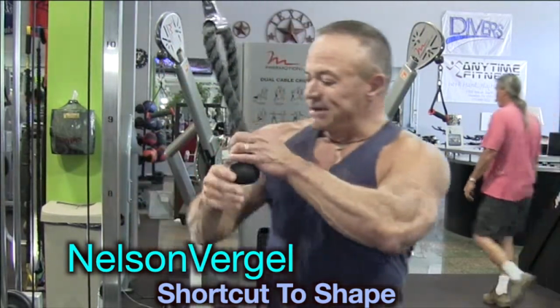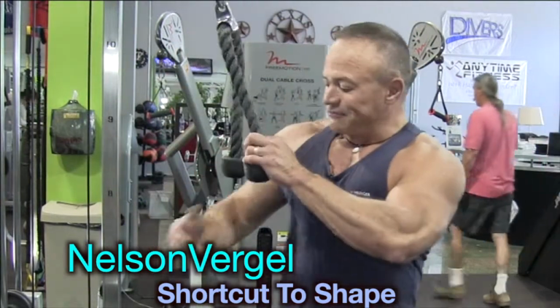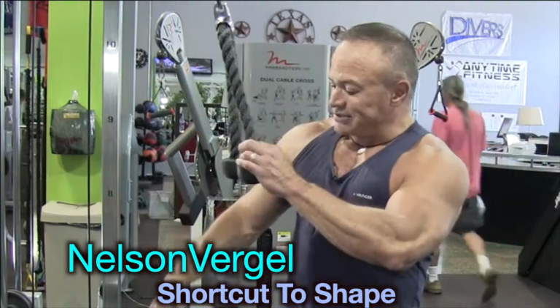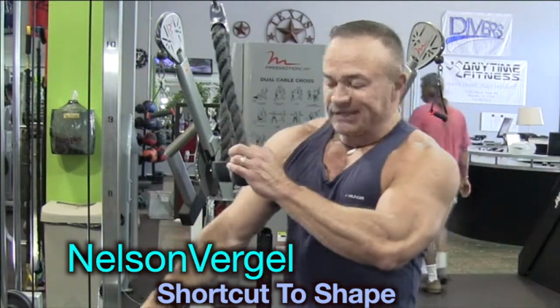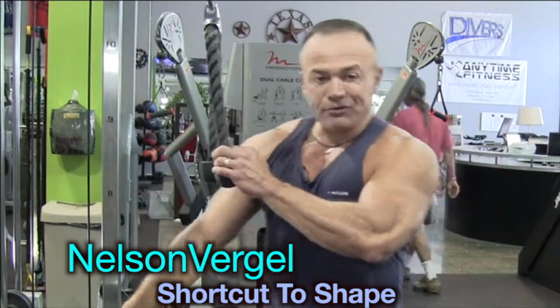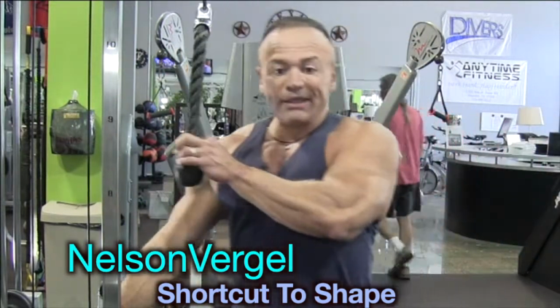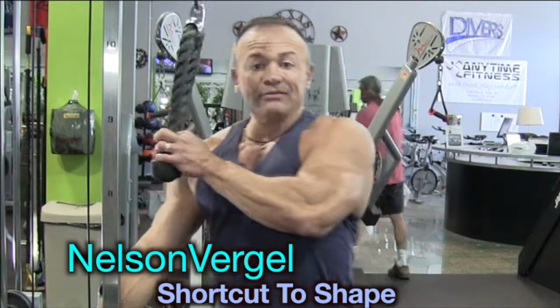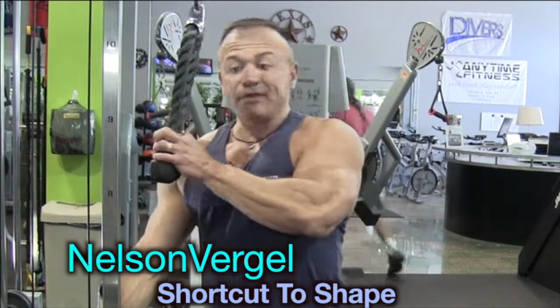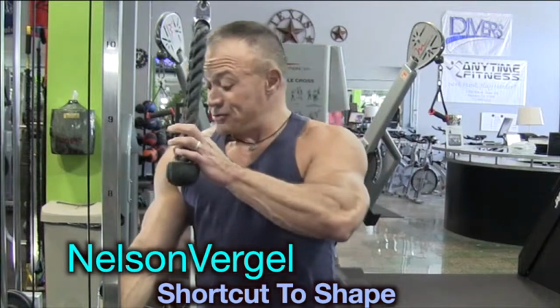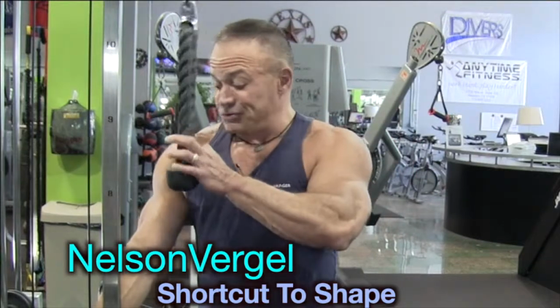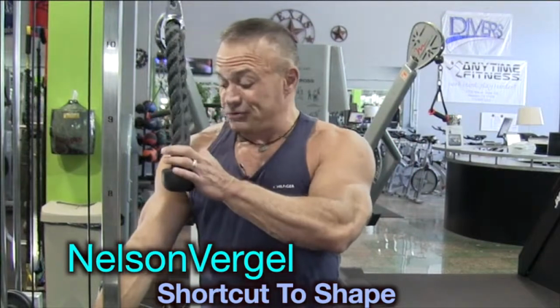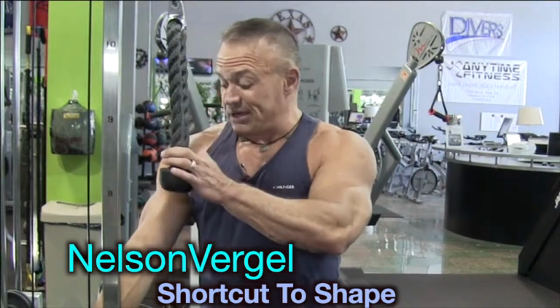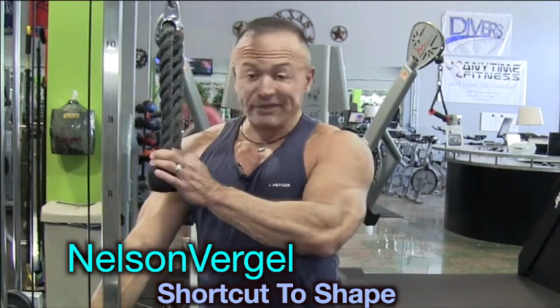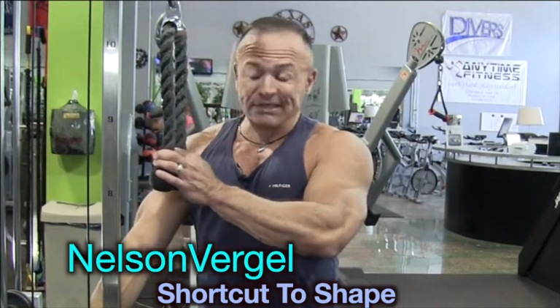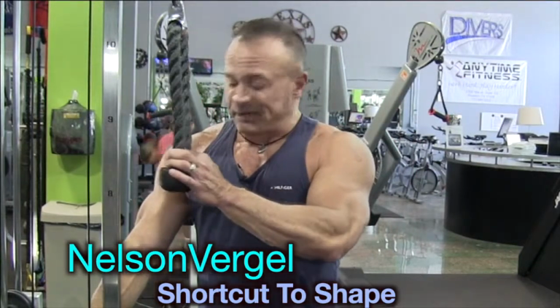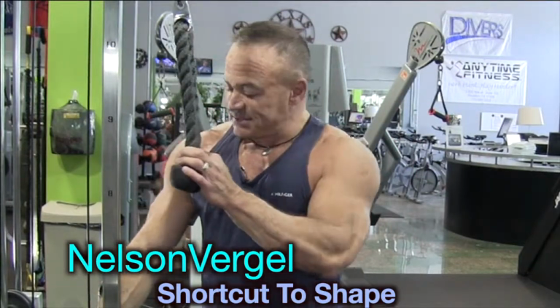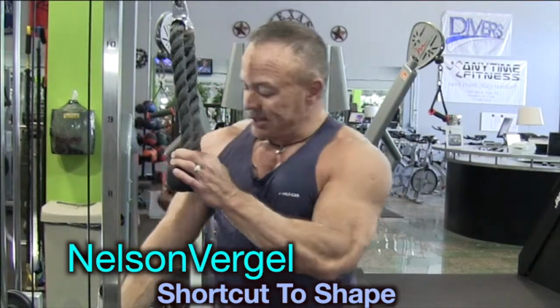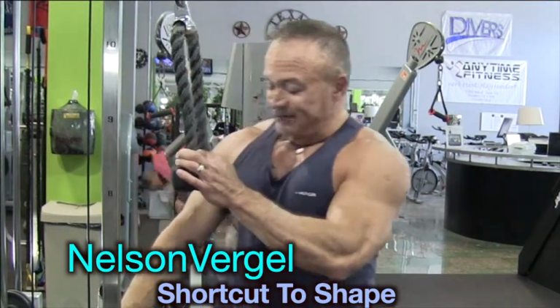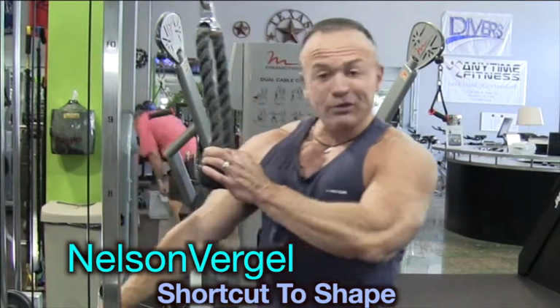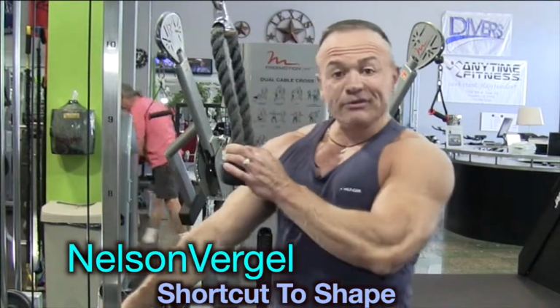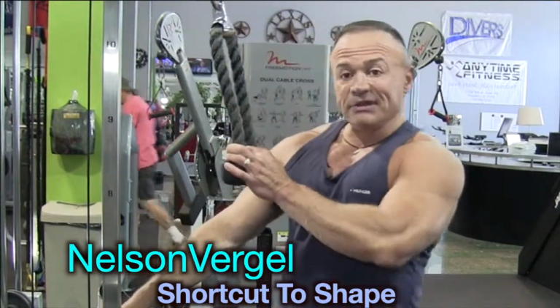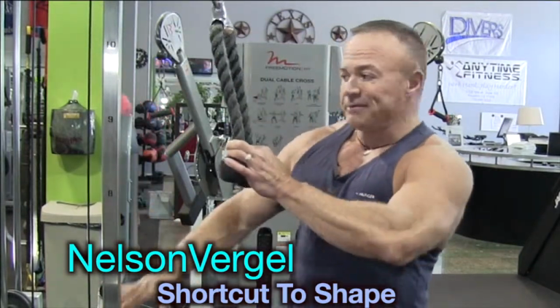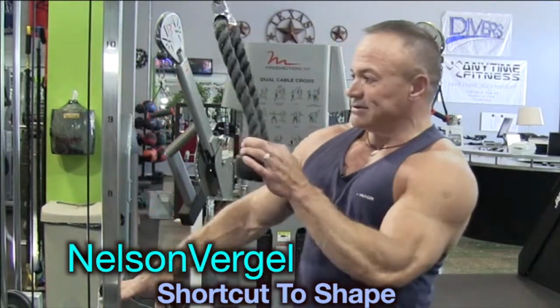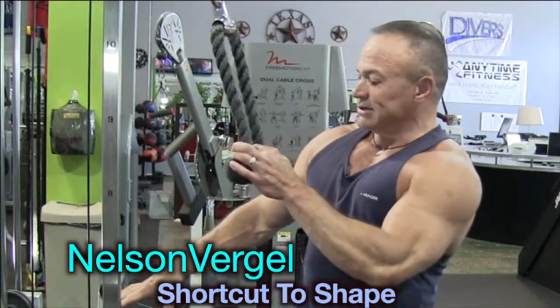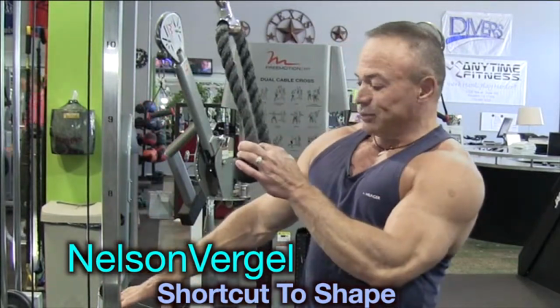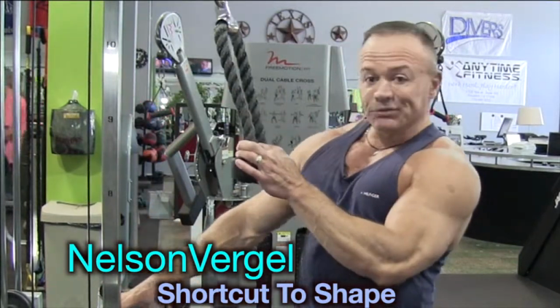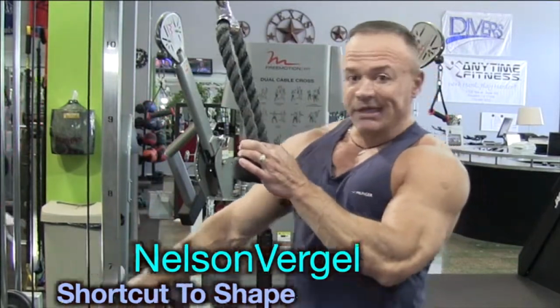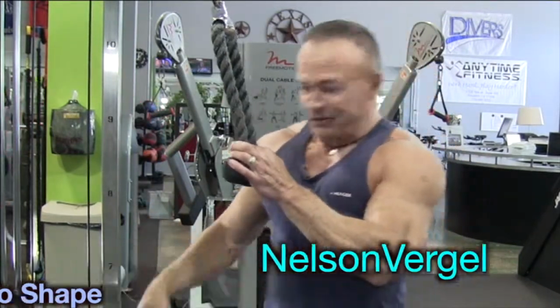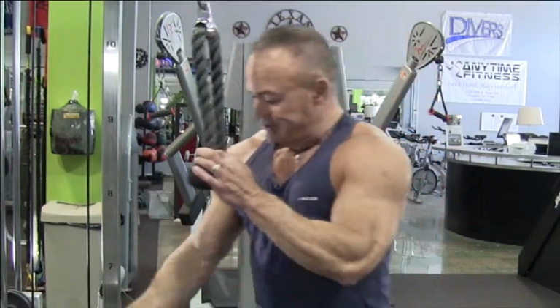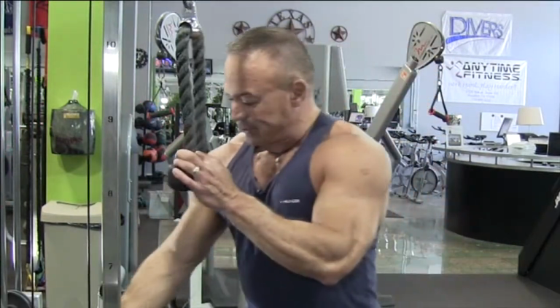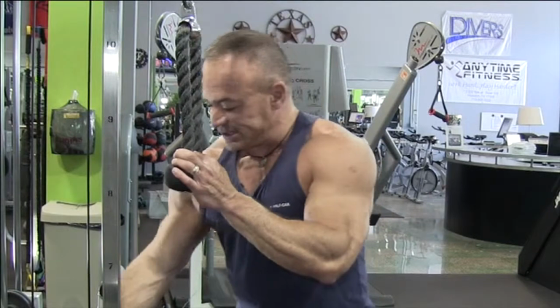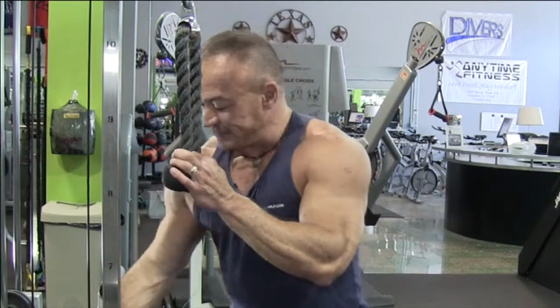As I said before, you set your weight so that you don't do any more than 10 reps. If you're doing more than 10 reps, it's way too light. Increase the weight setting.